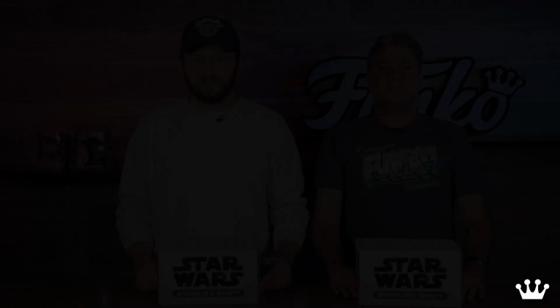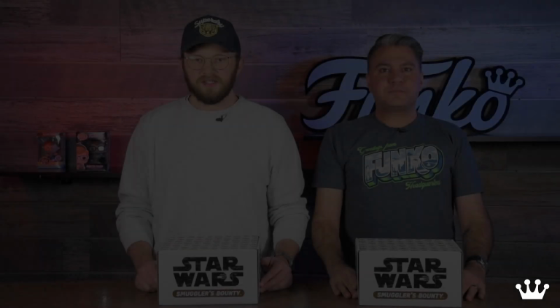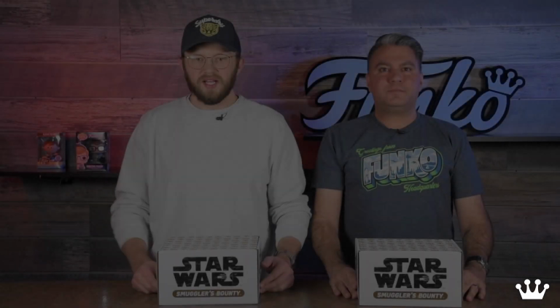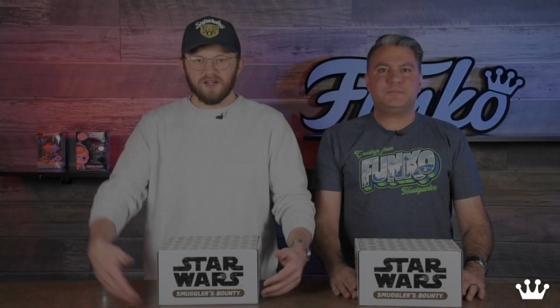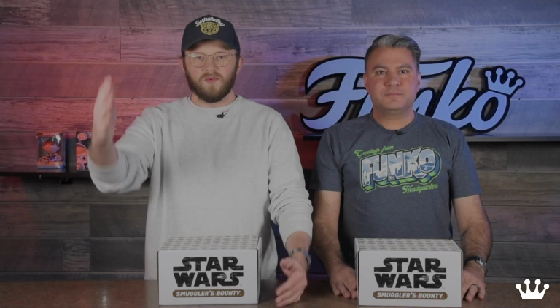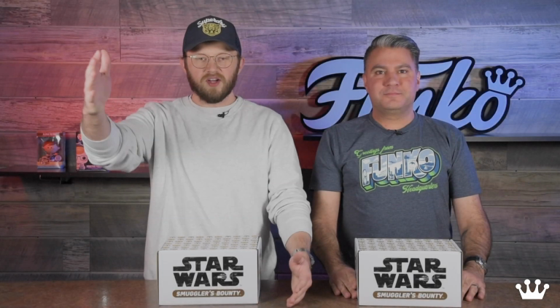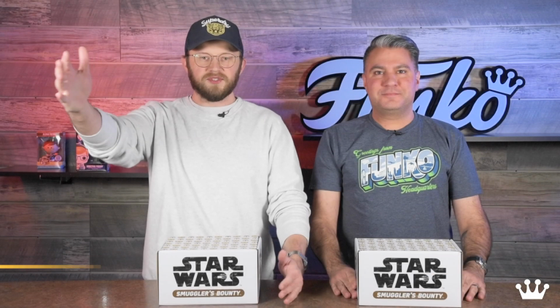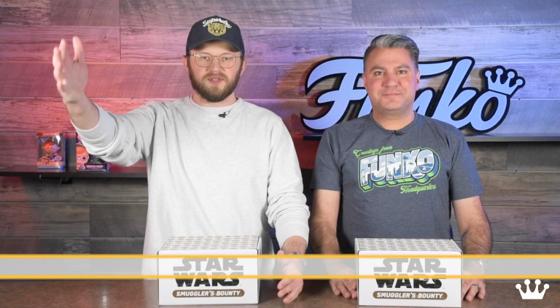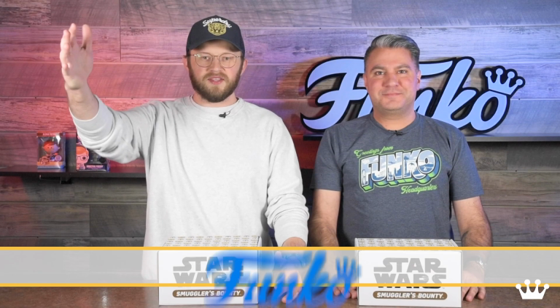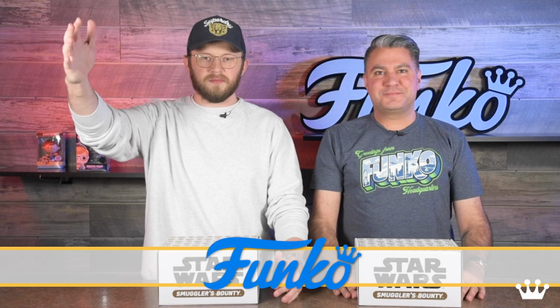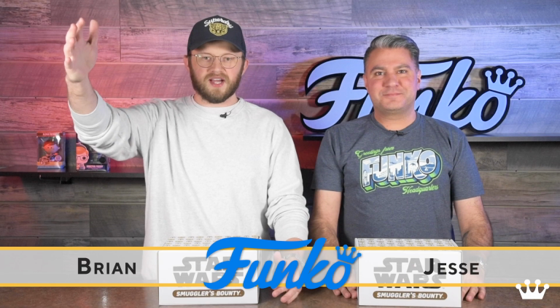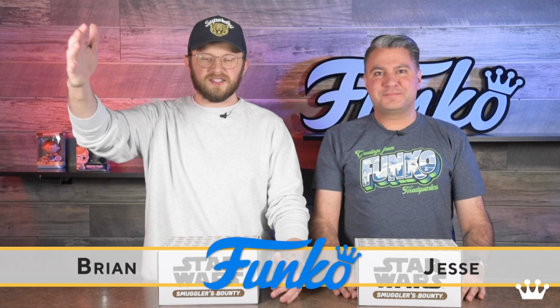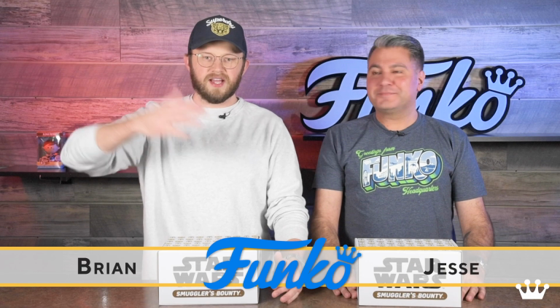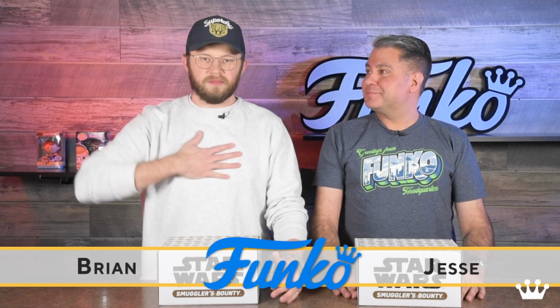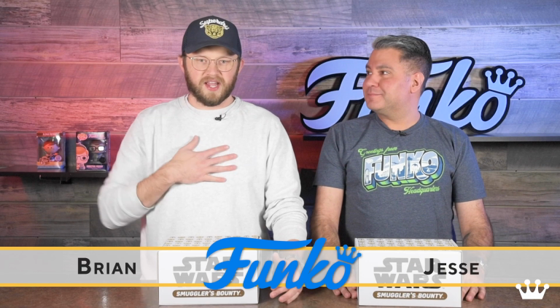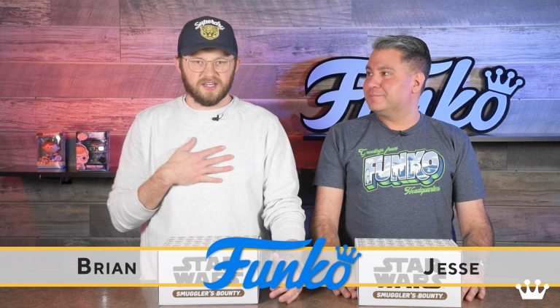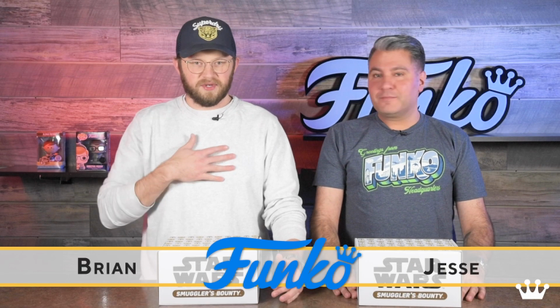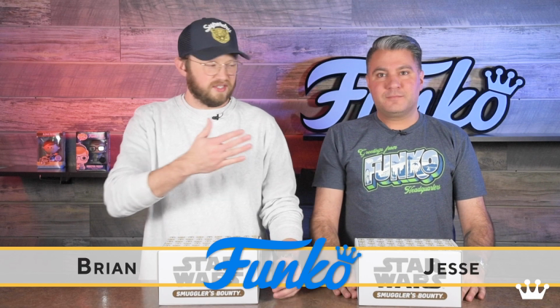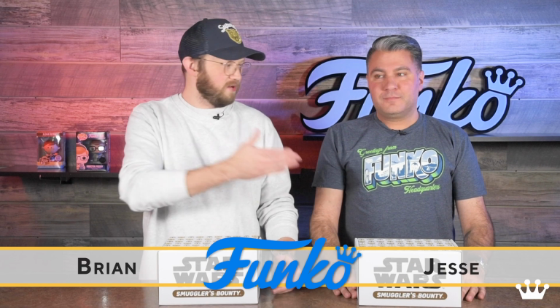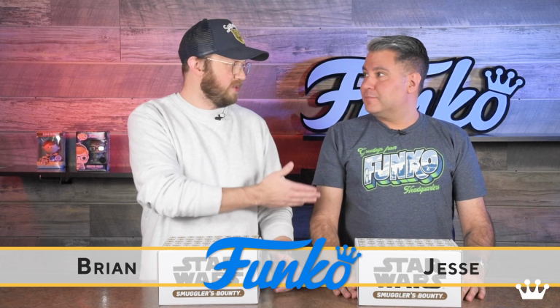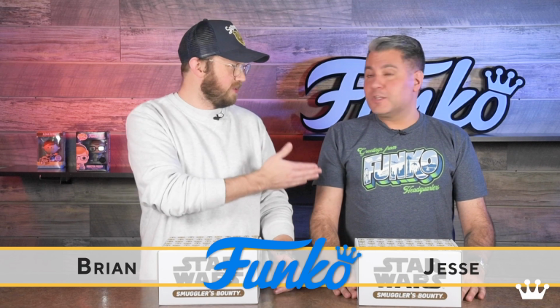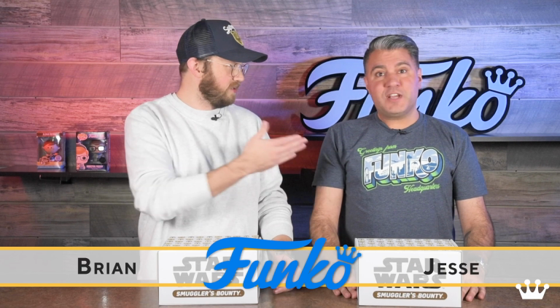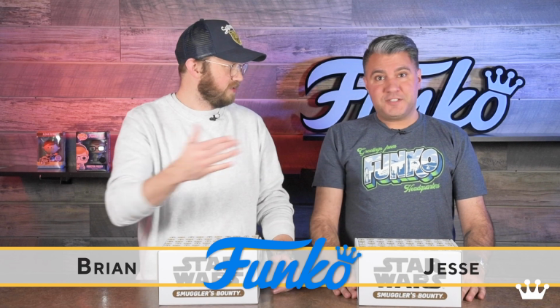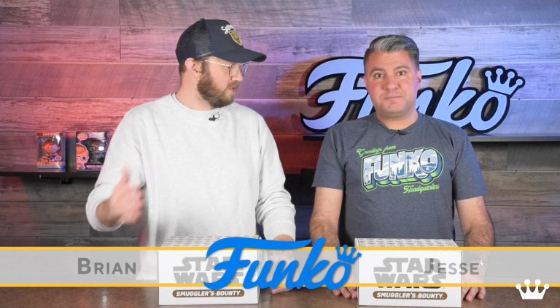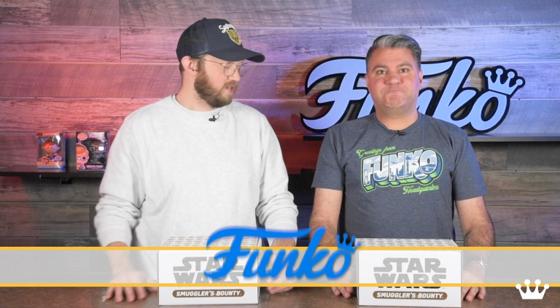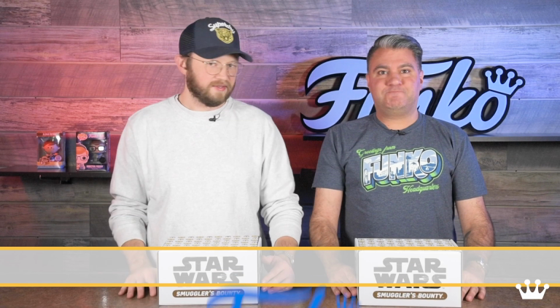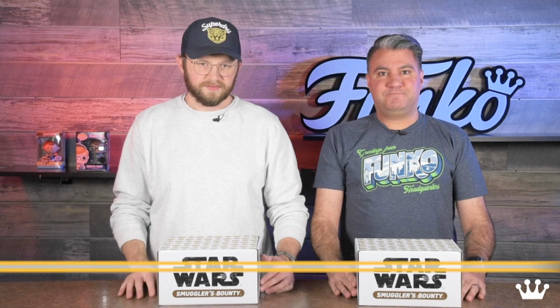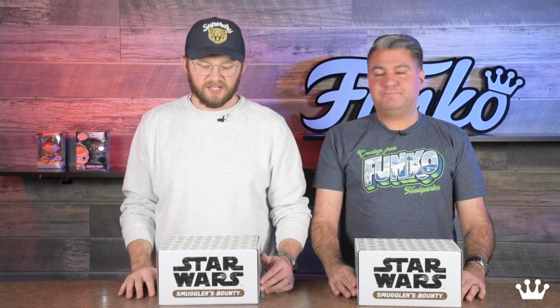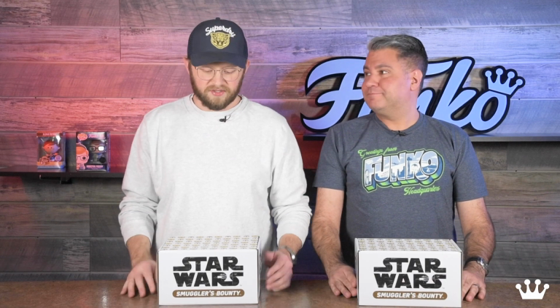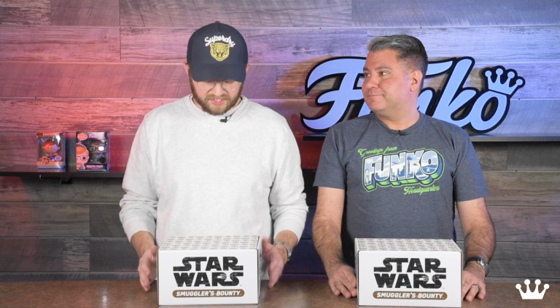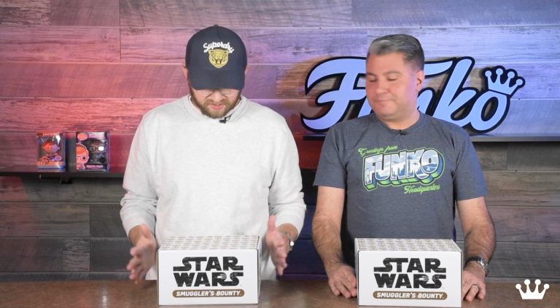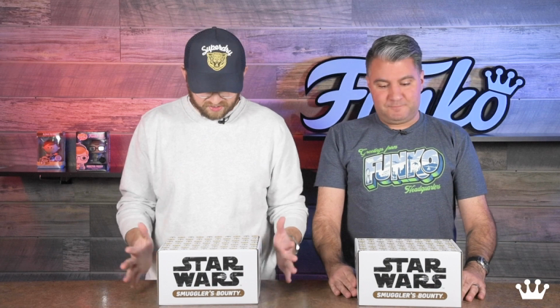Hello! Welcome to another unboxing. I'm Brian. I'm here today with Jesse. Hello. Let's get into this.